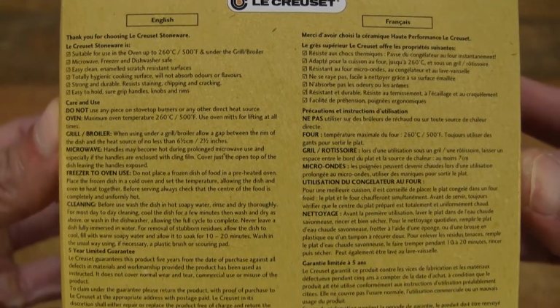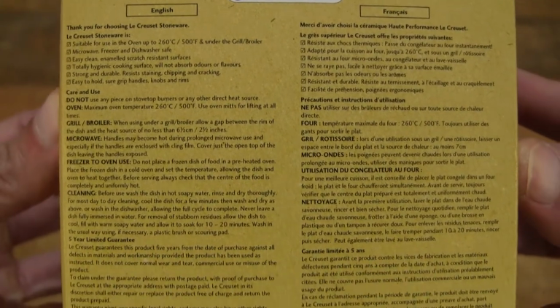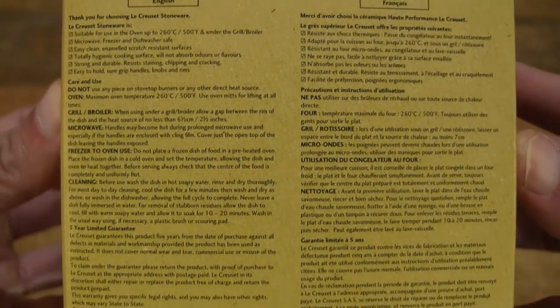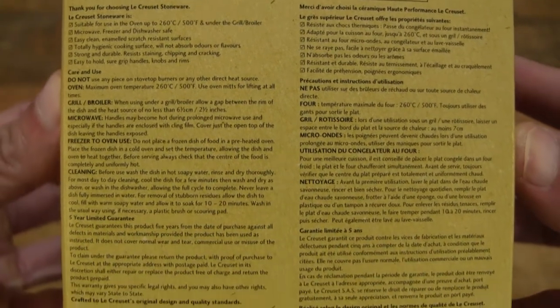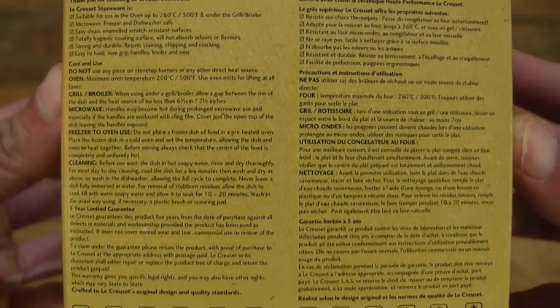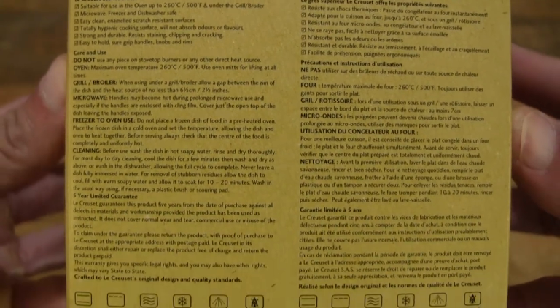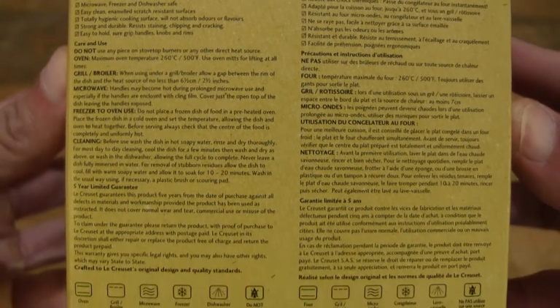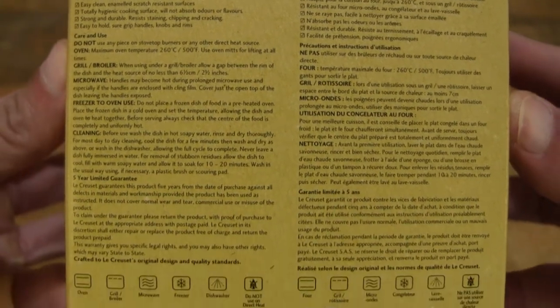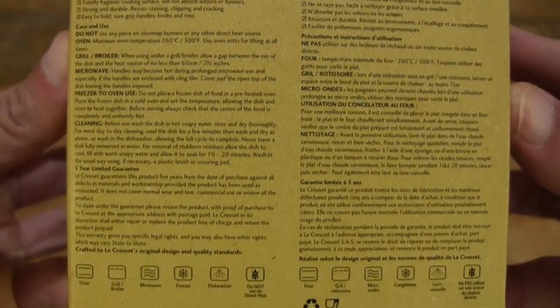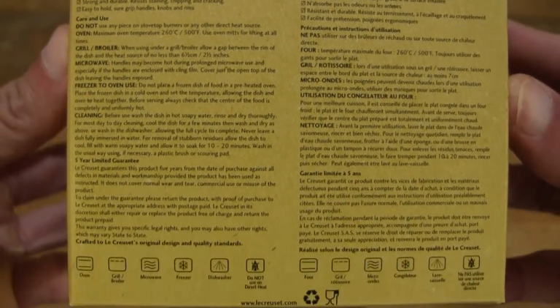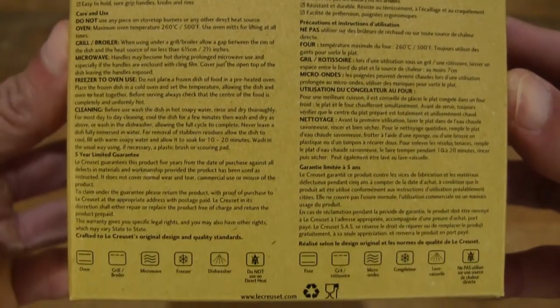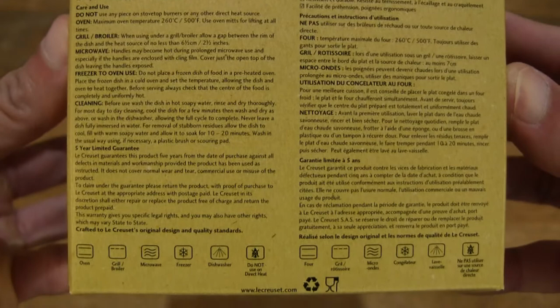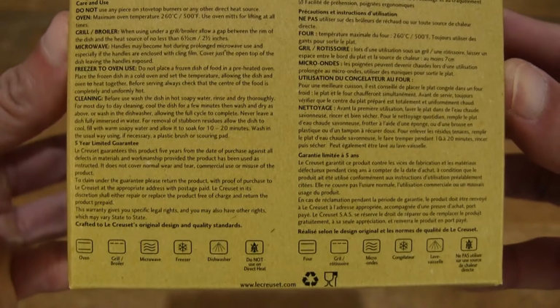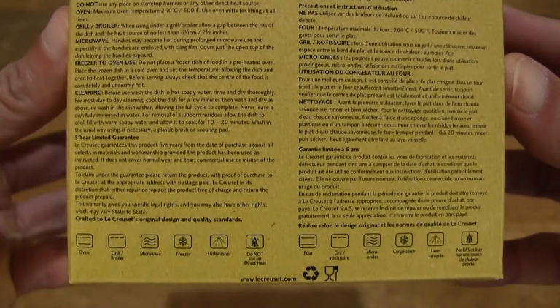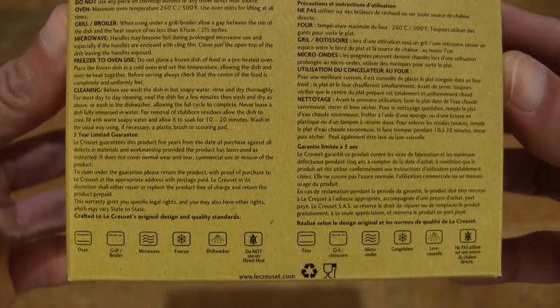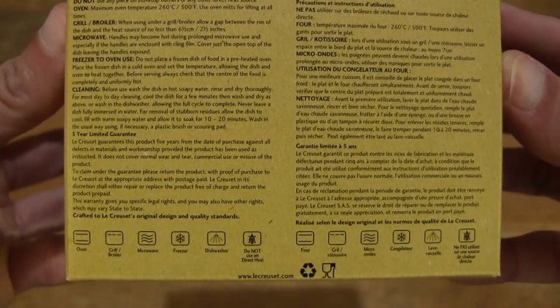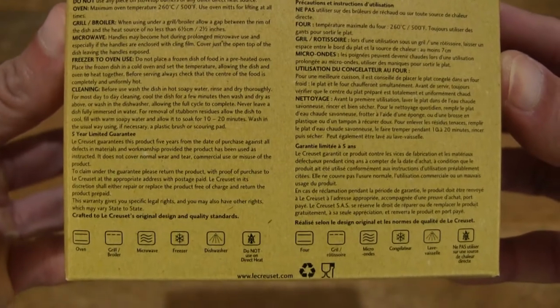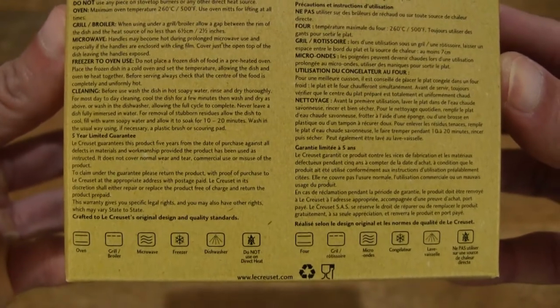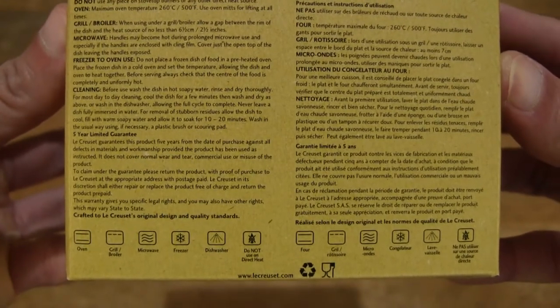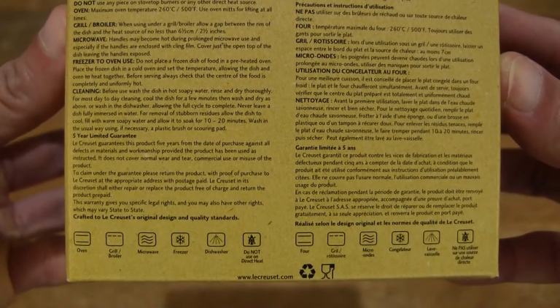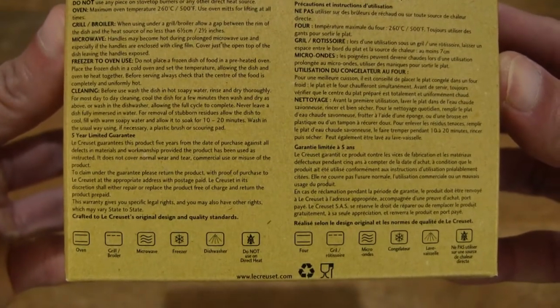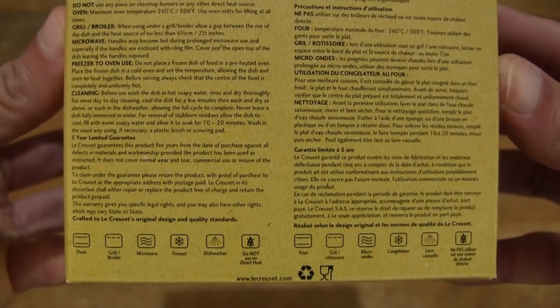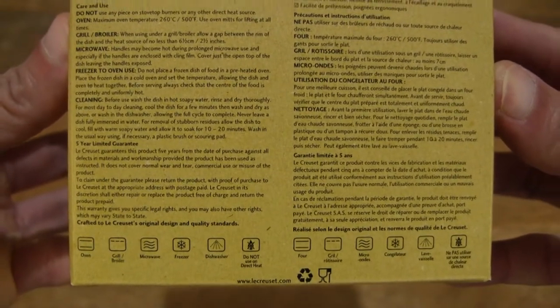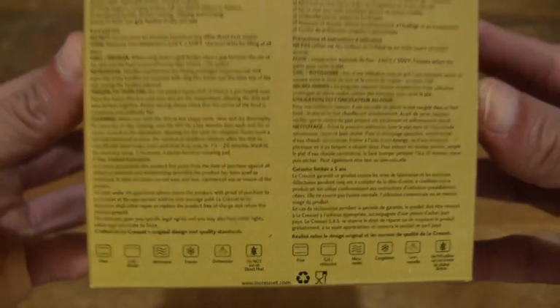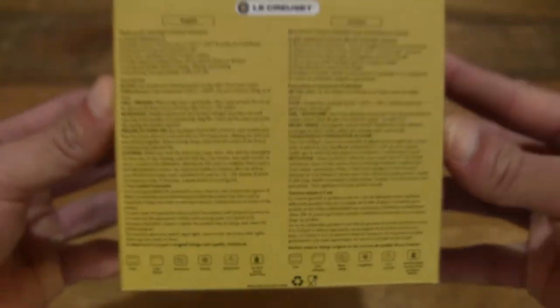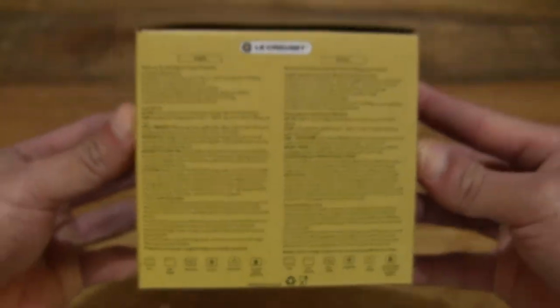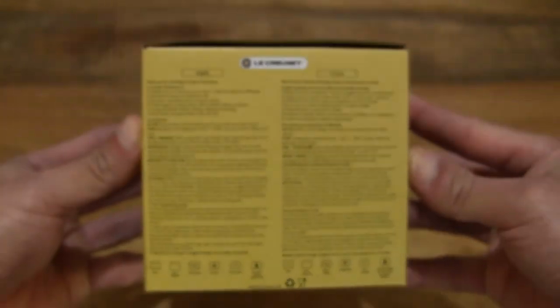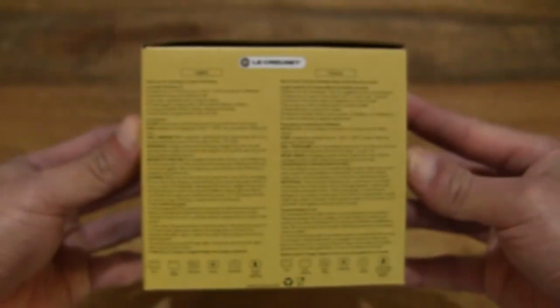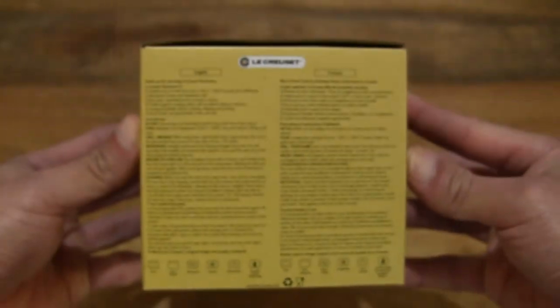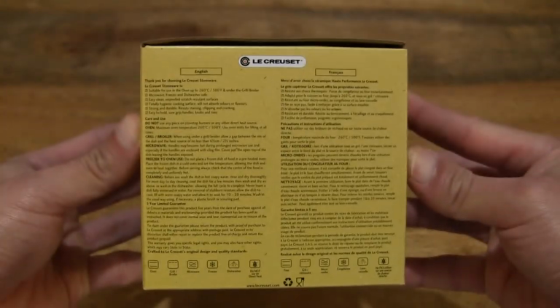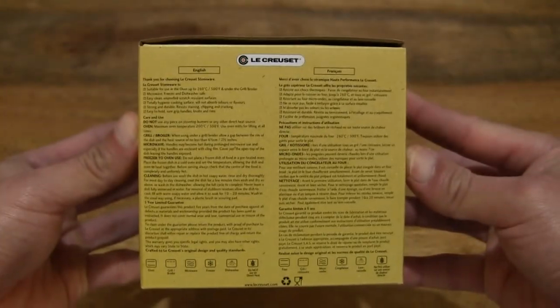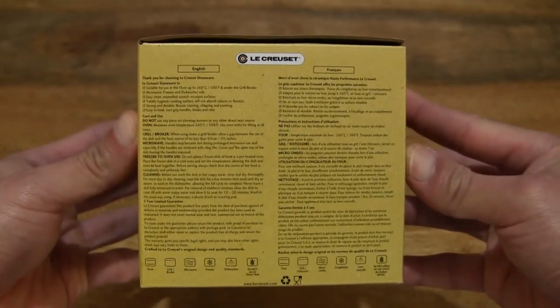So it is oven, microwave oven, dishwasher, fridge freezer, grill and broiler safe.